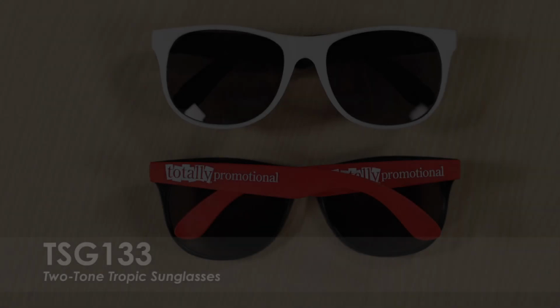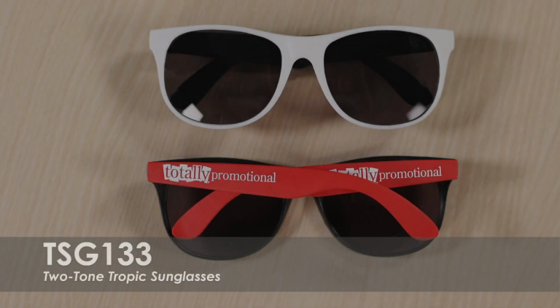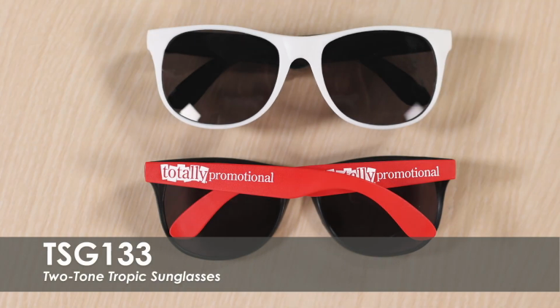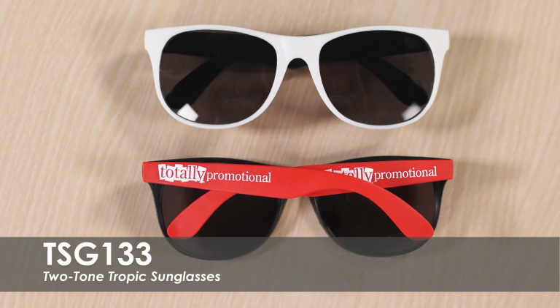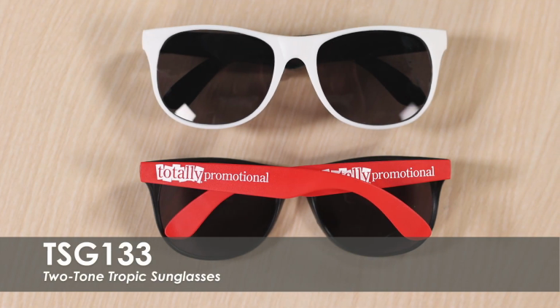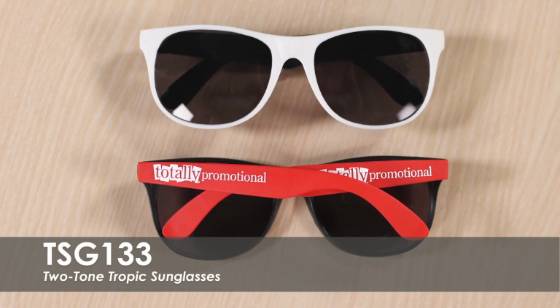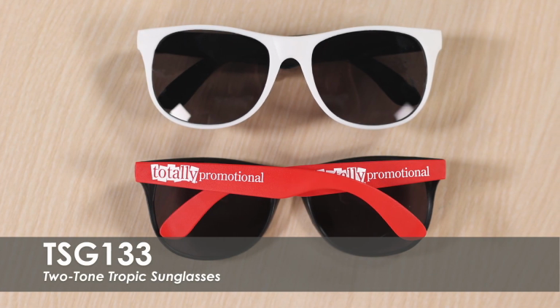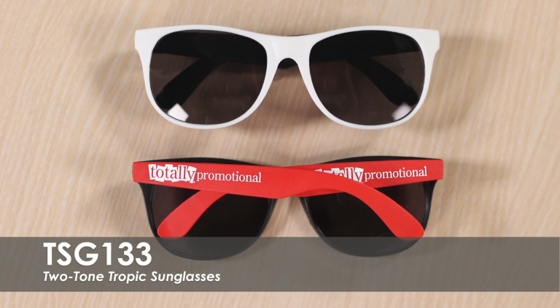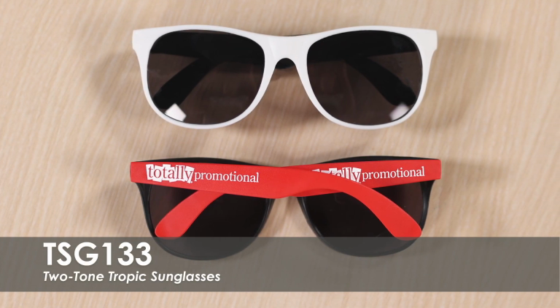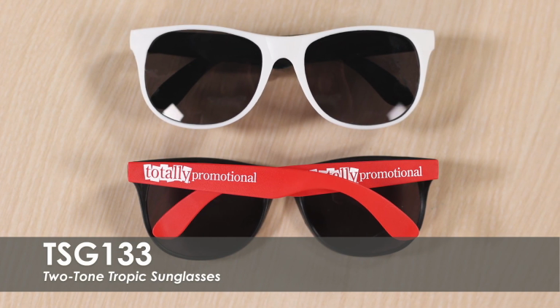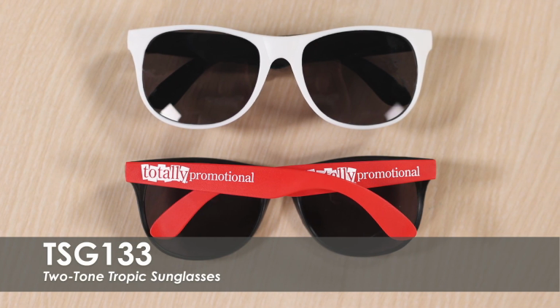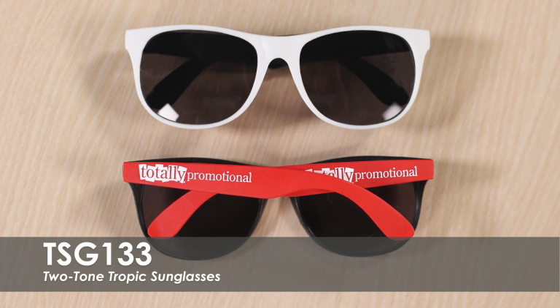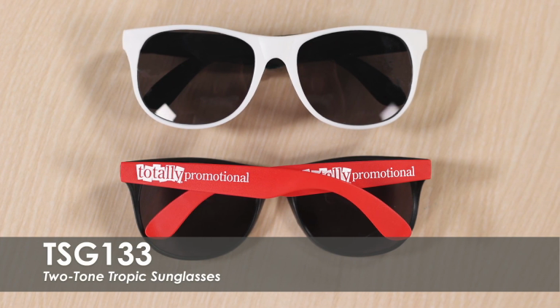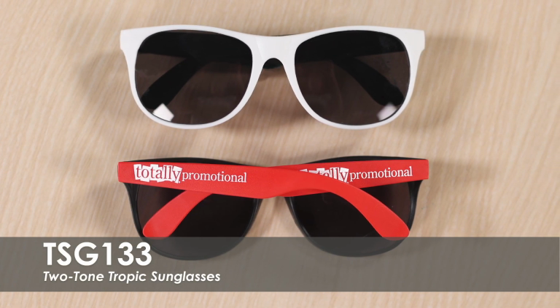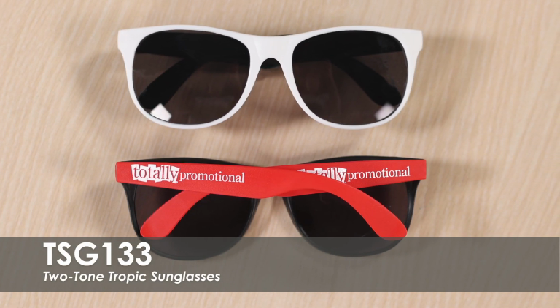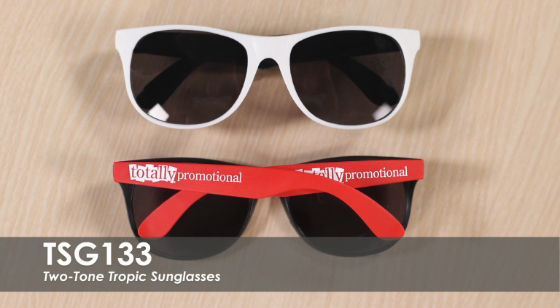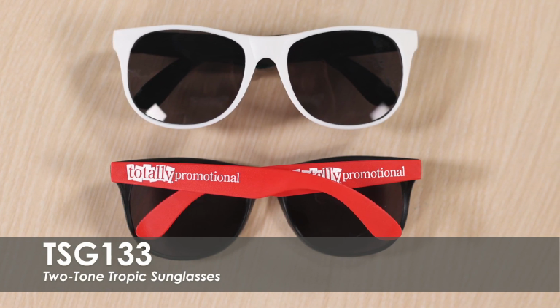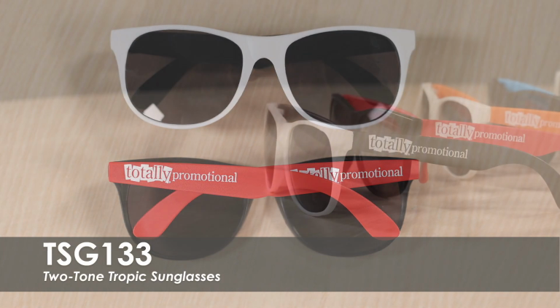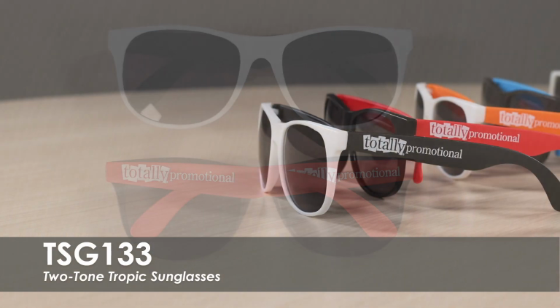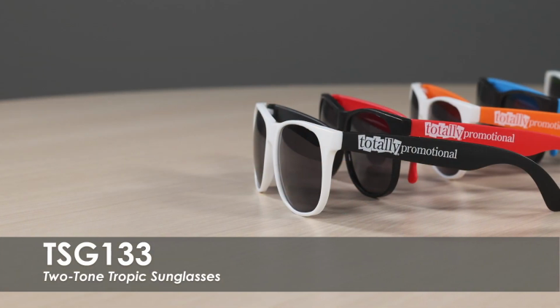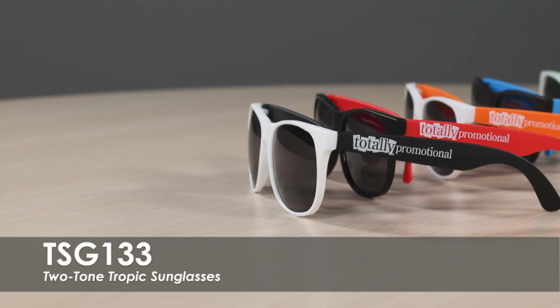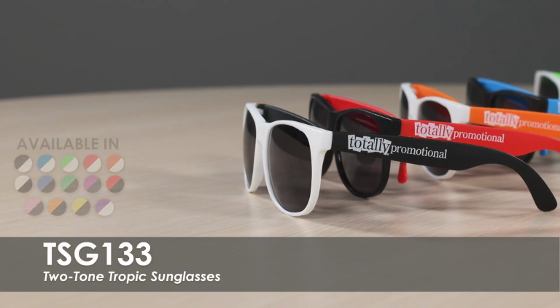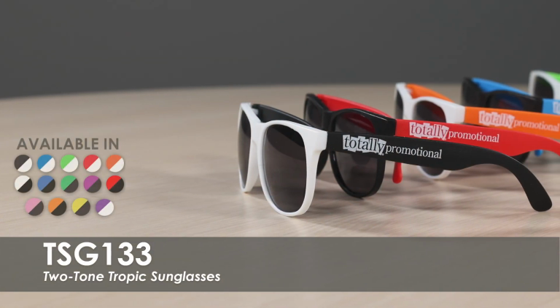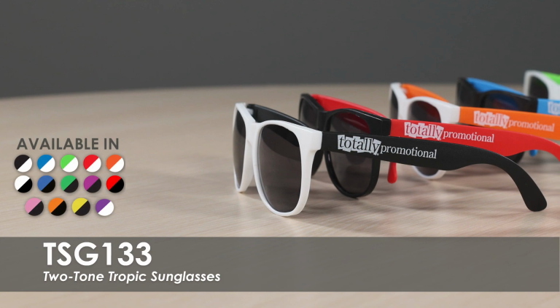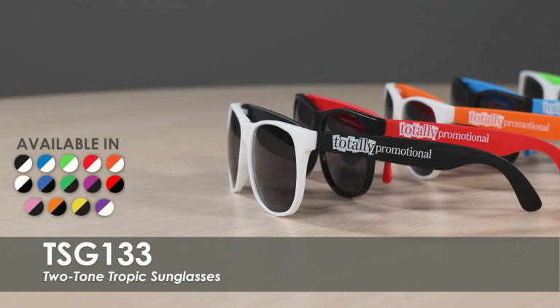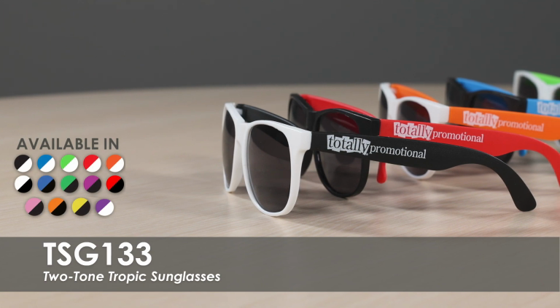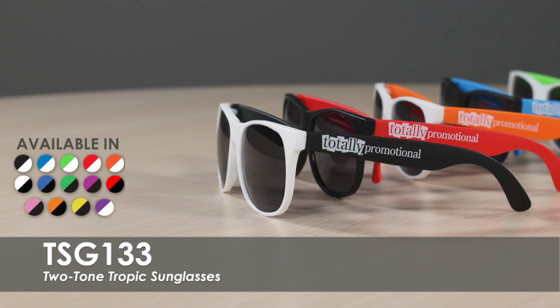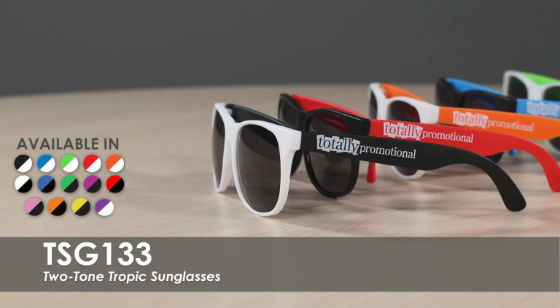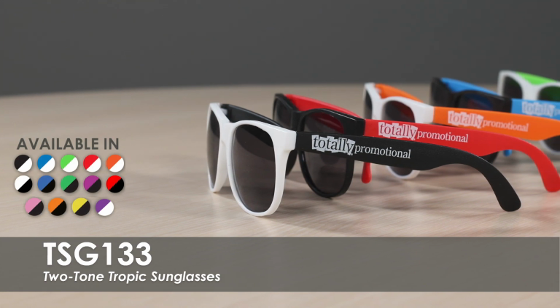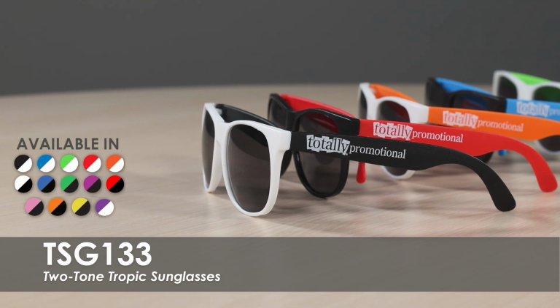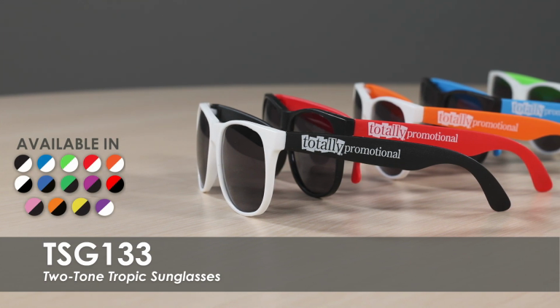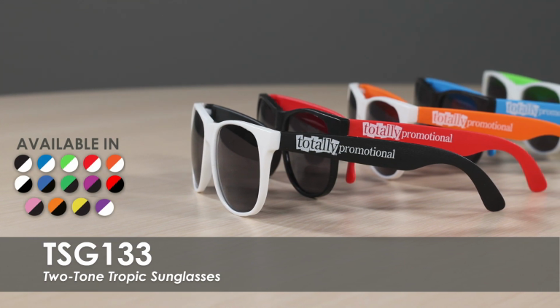This video spotlights our two-toned Tropic sunglasses. These sunglasses are available in over 10 product colors and over 20 imprint colors.